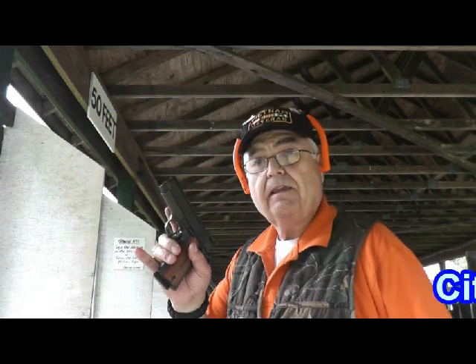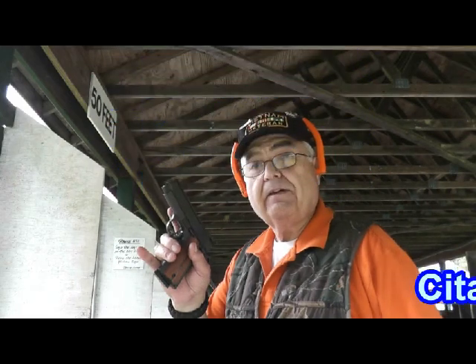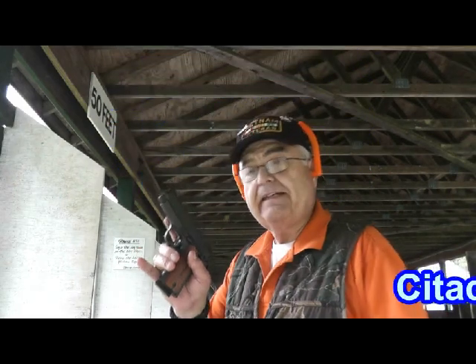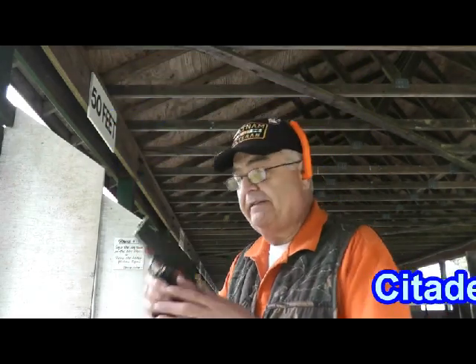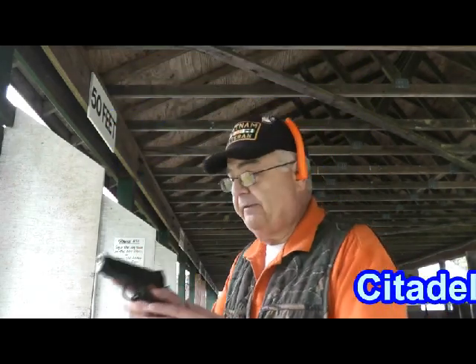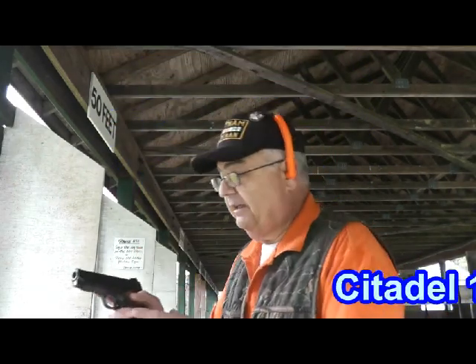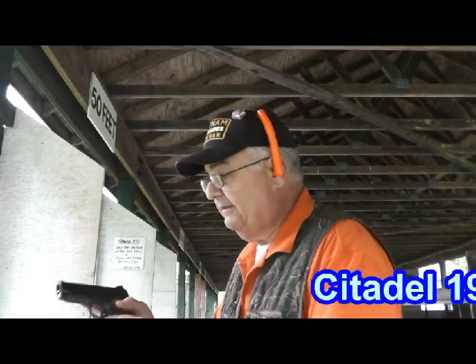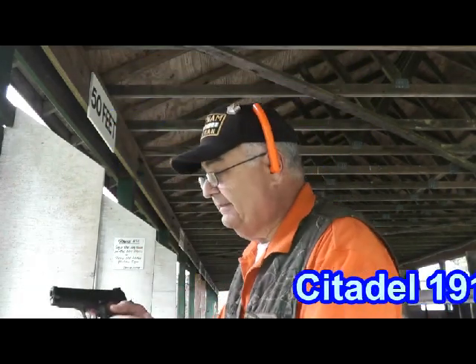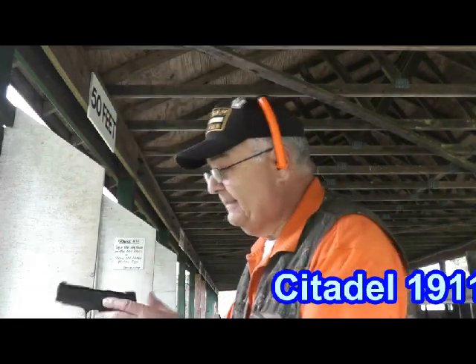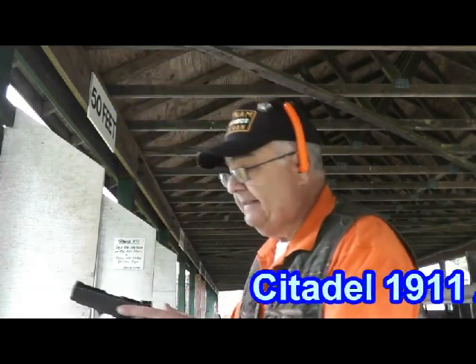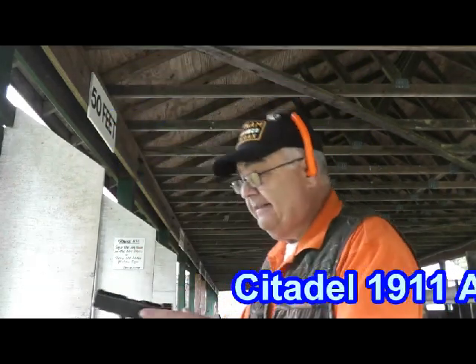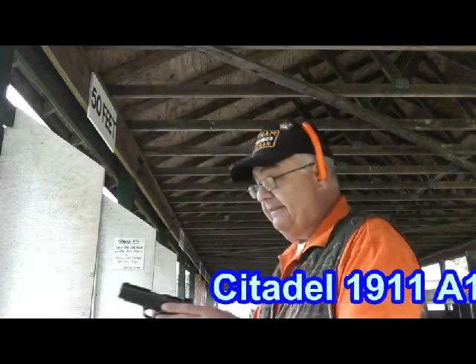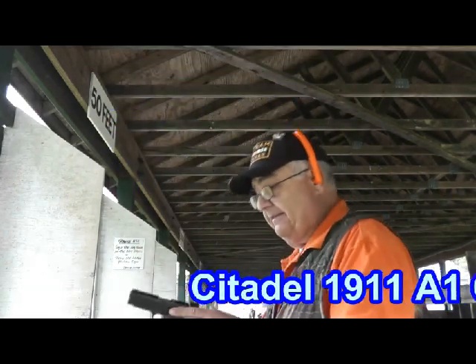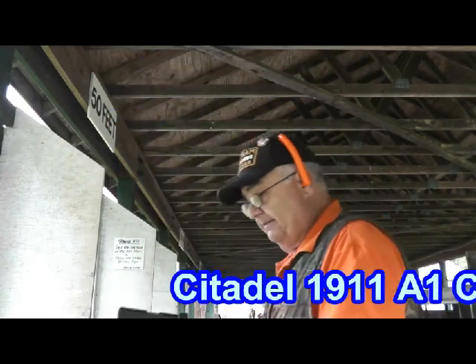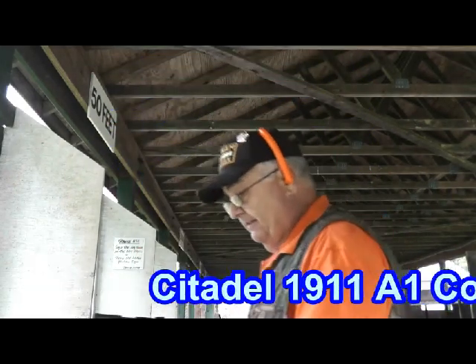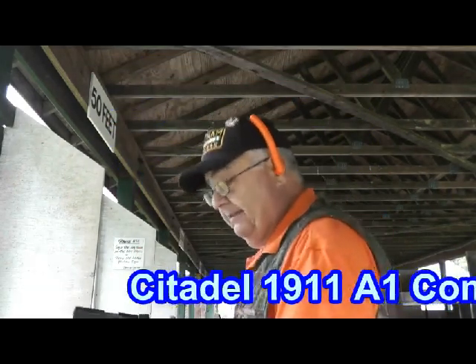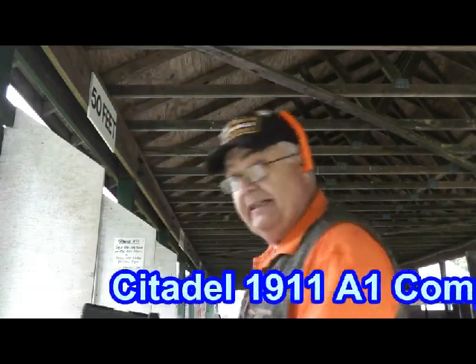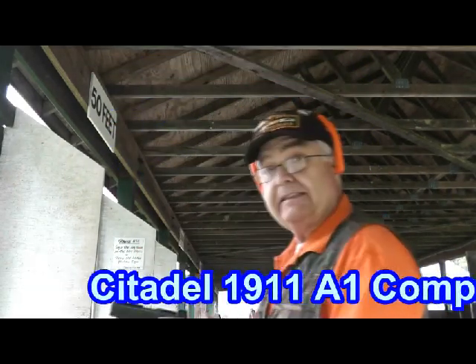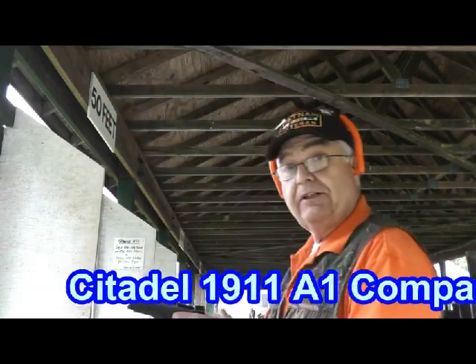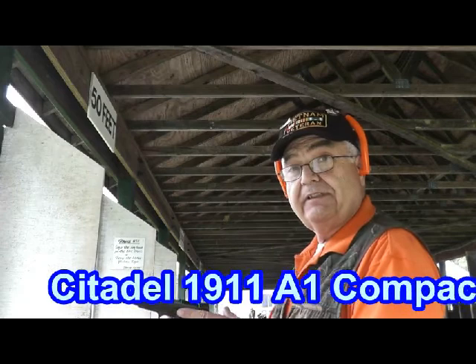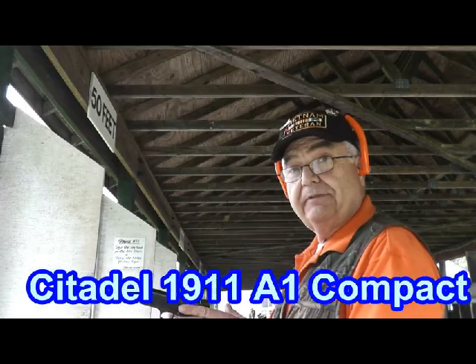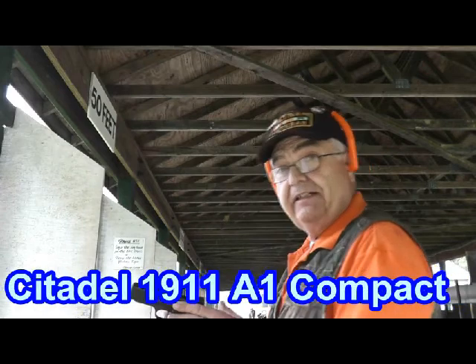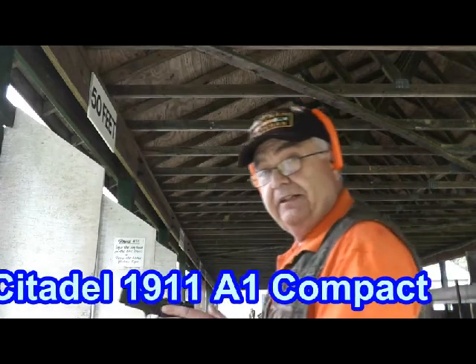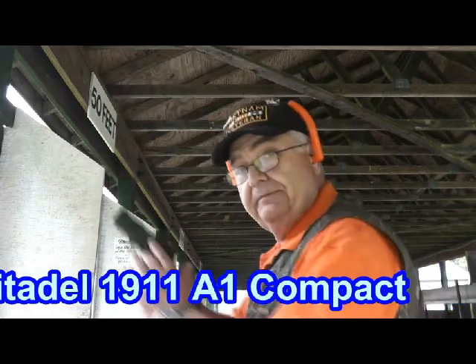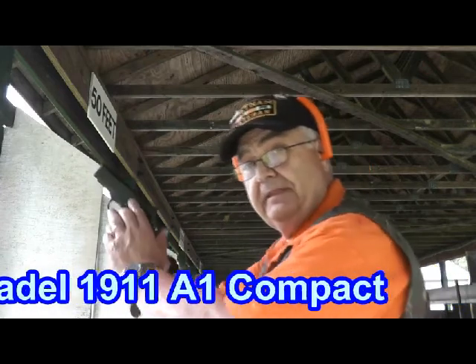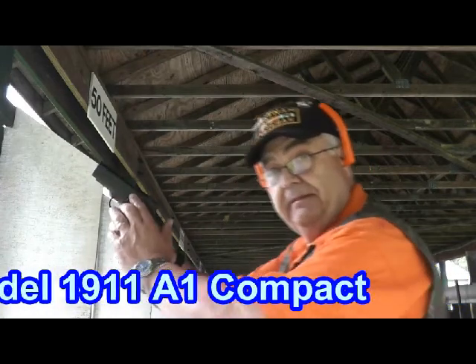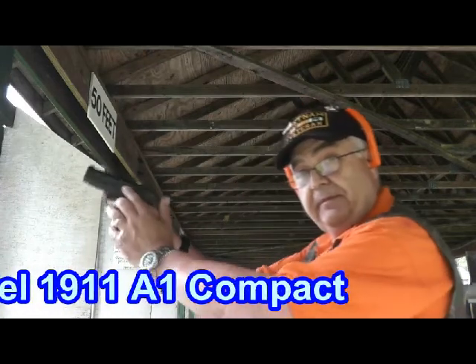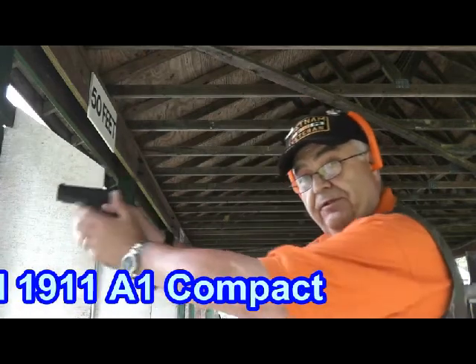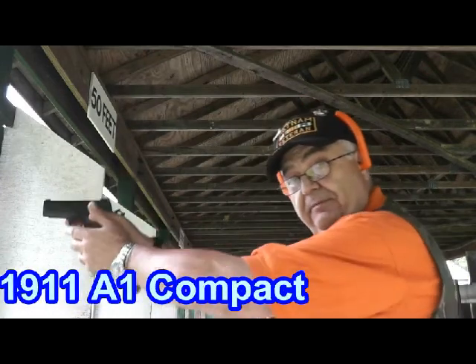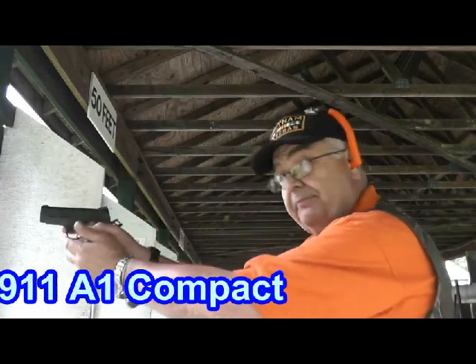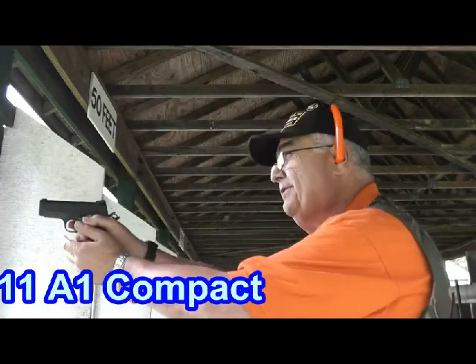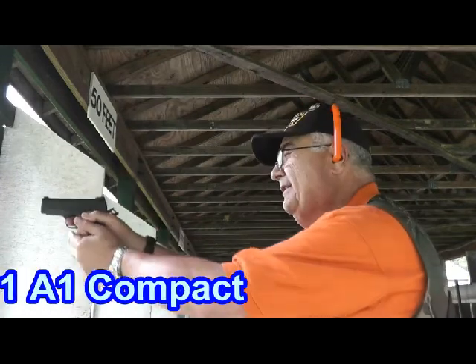Okay, here we are. Locked and loaded, ready to go. Make sure I'm in range here.